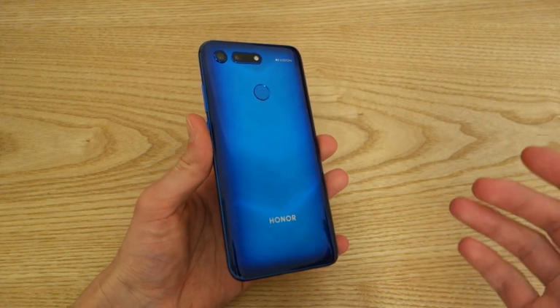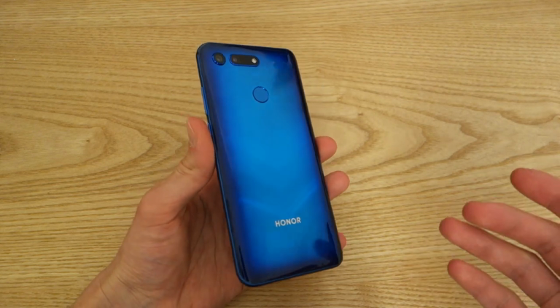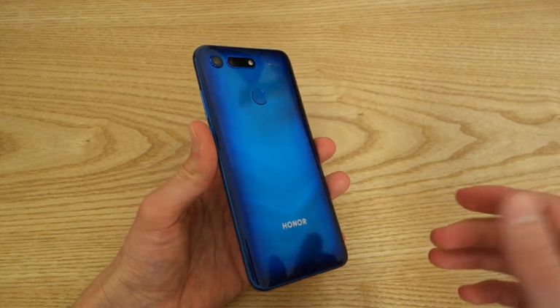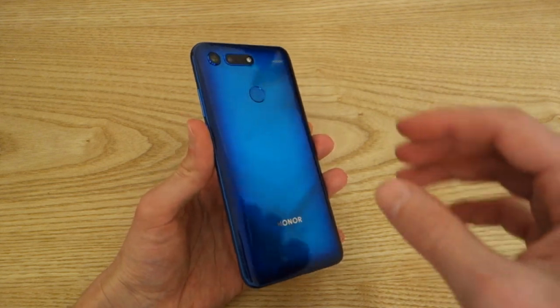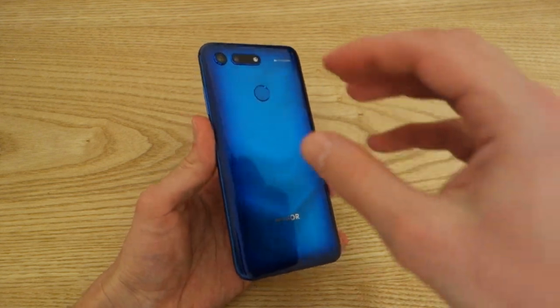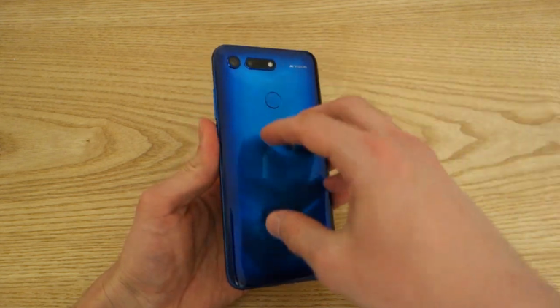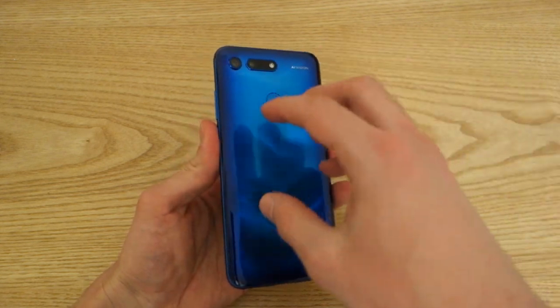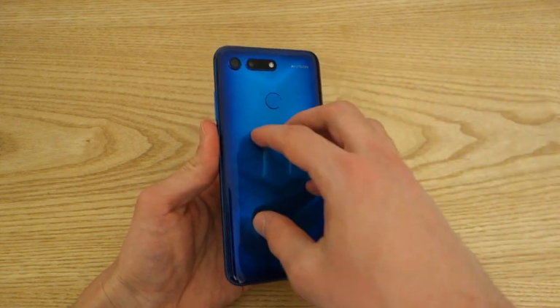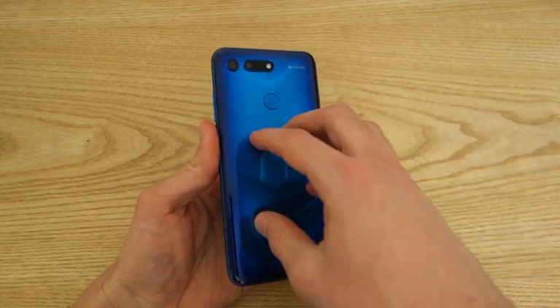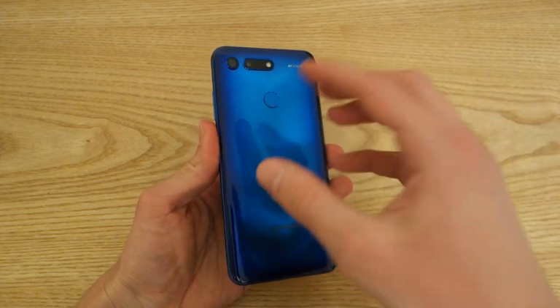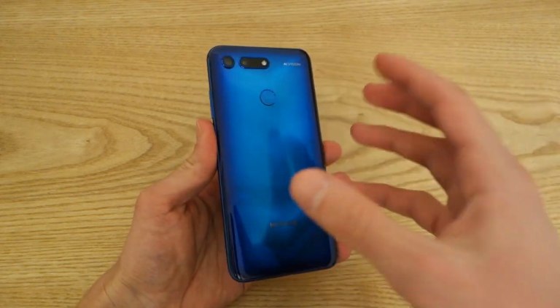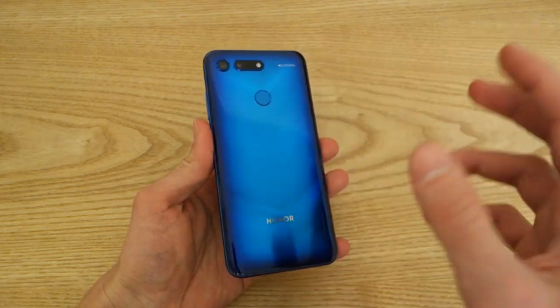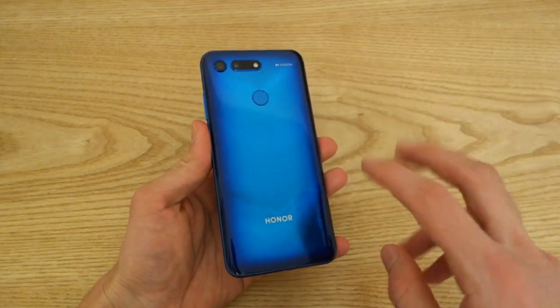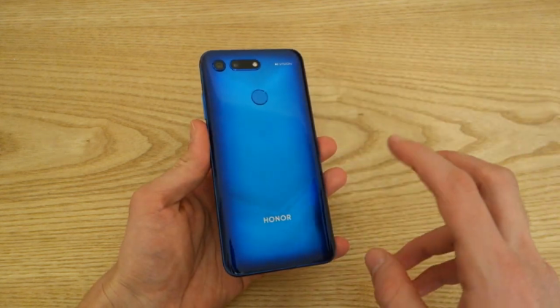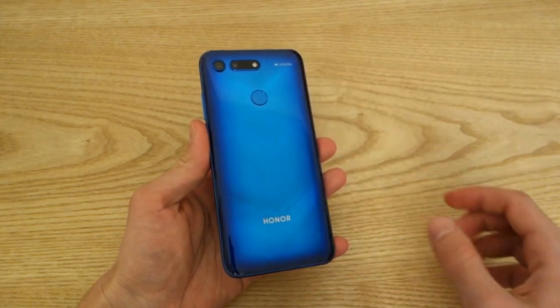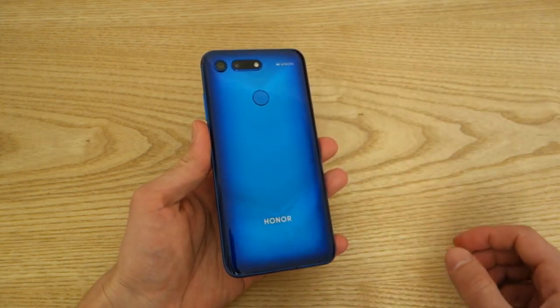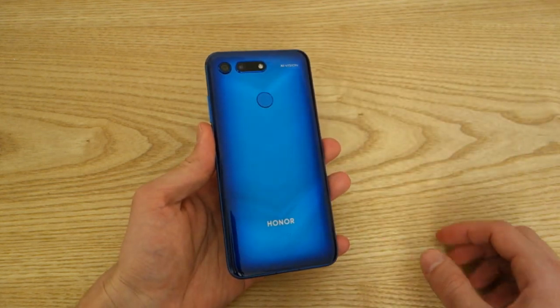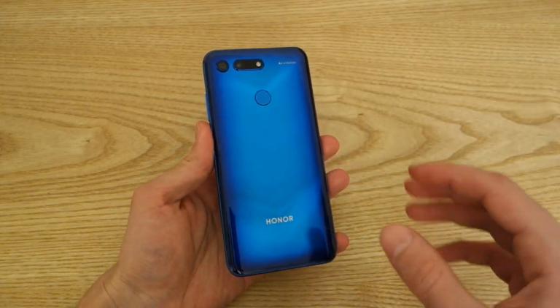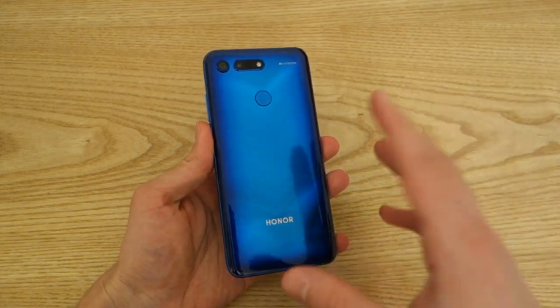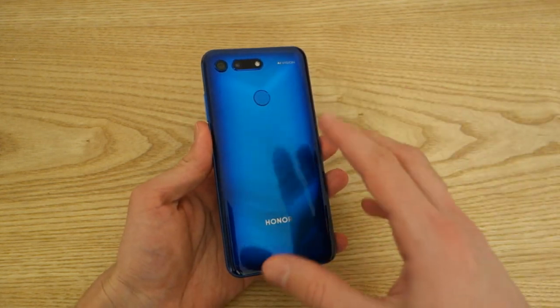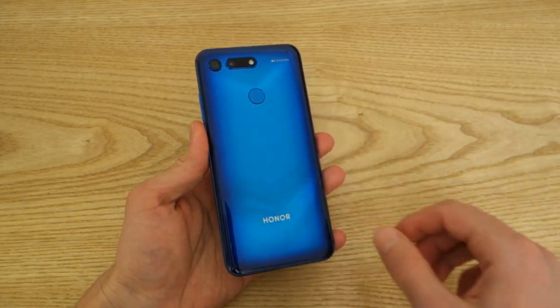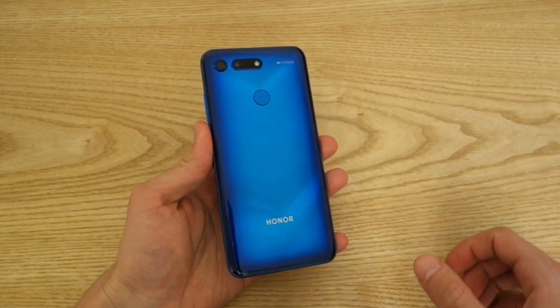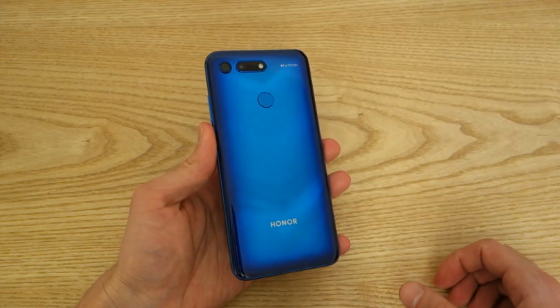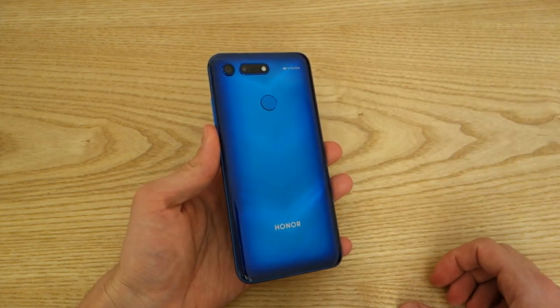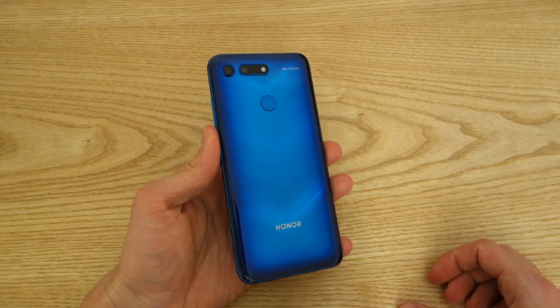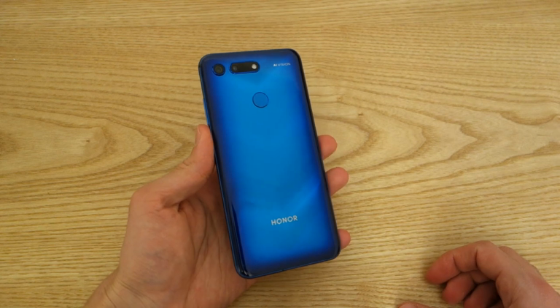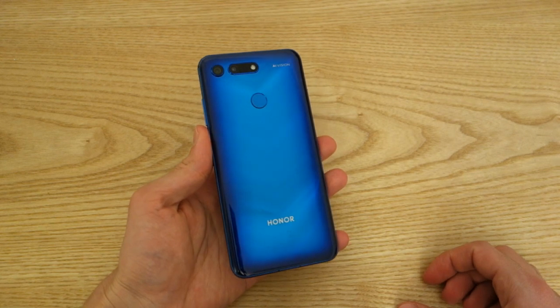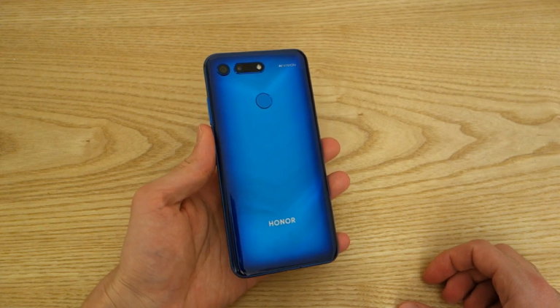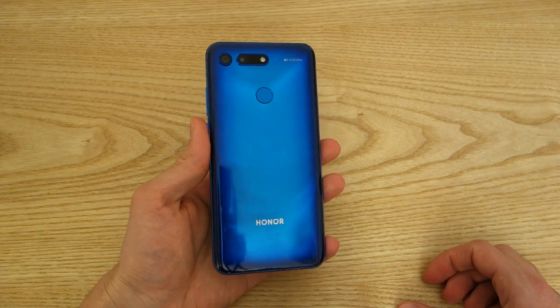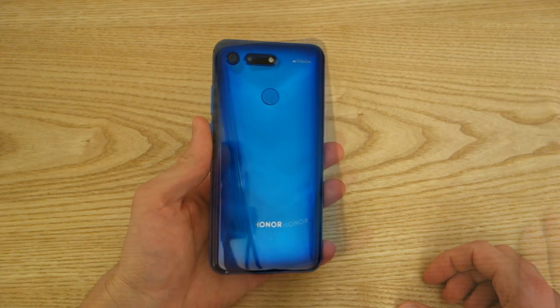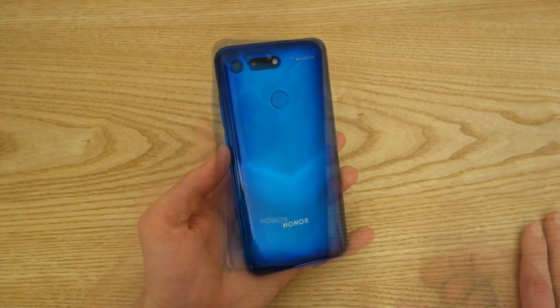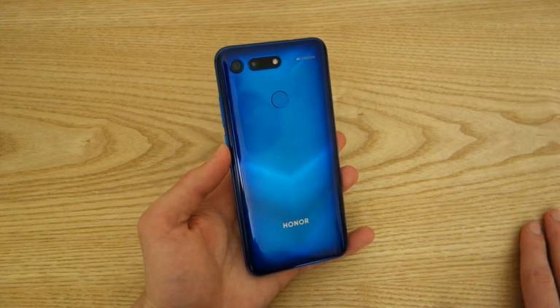That said, Honor did say it is waterproof, but I wouldn't chuck it in a pool if I were you.